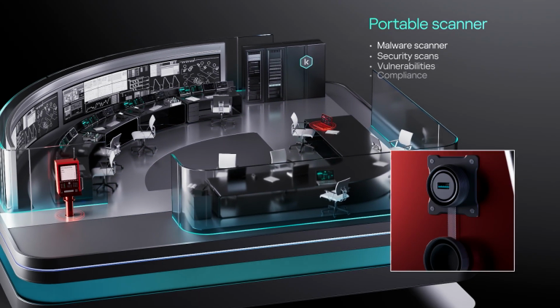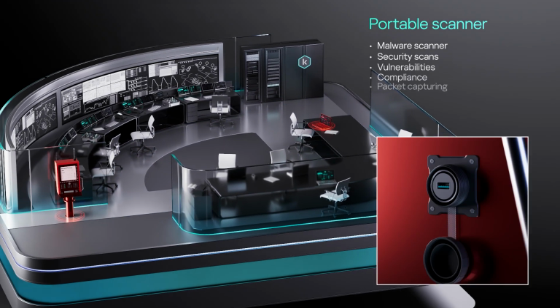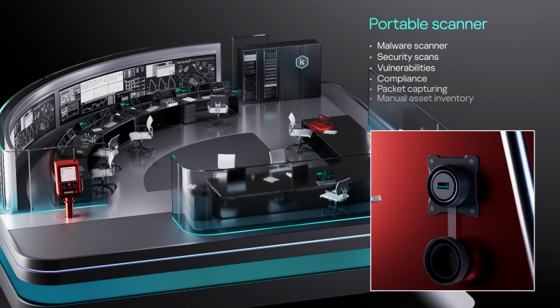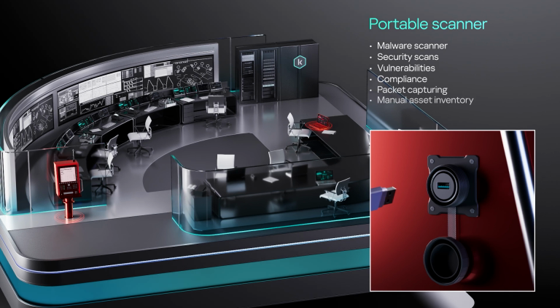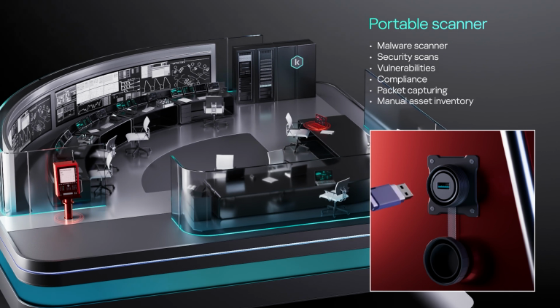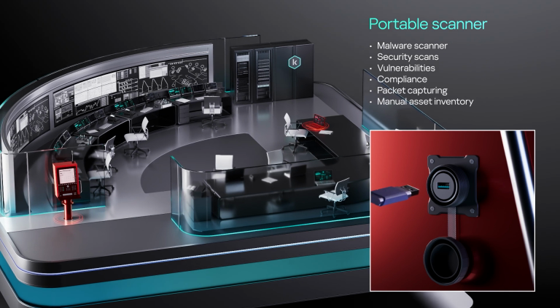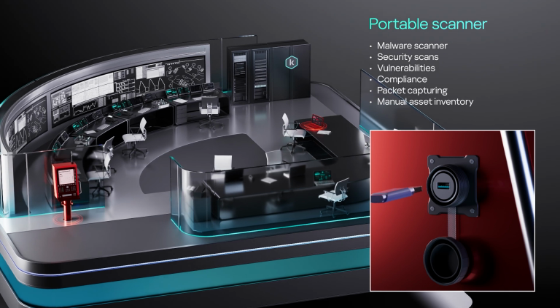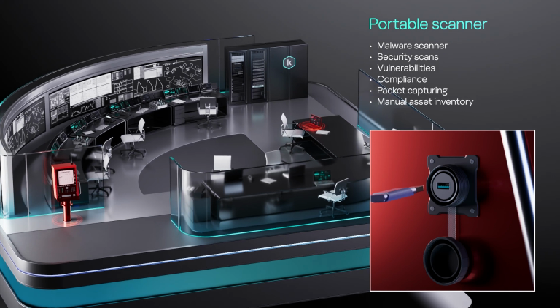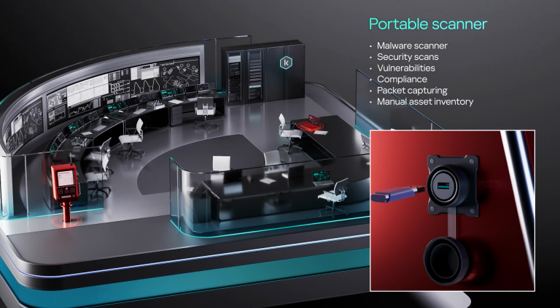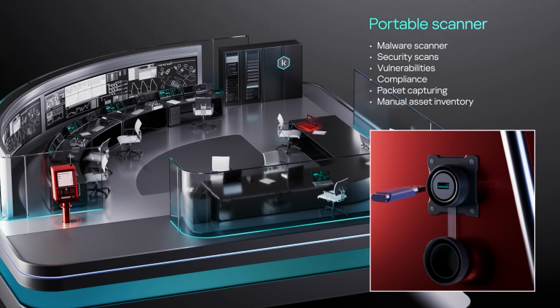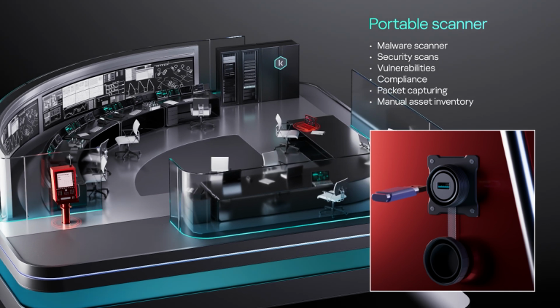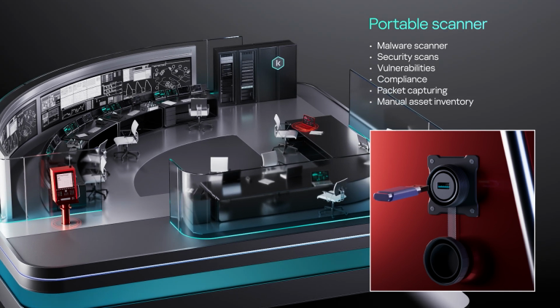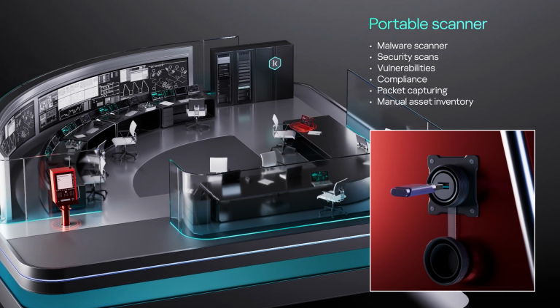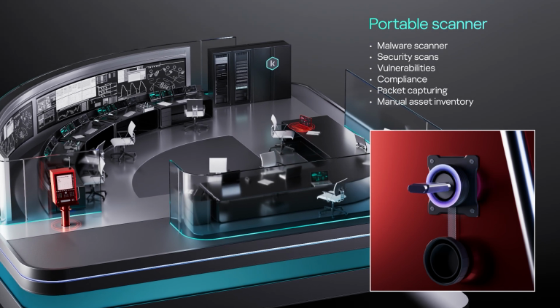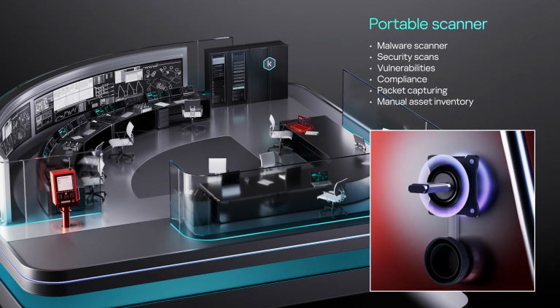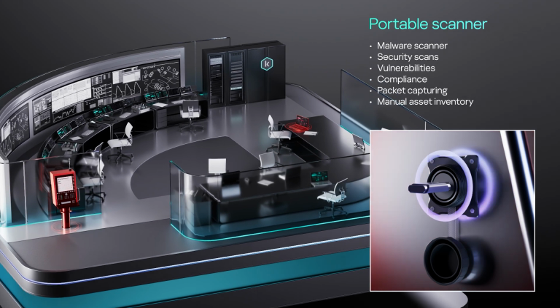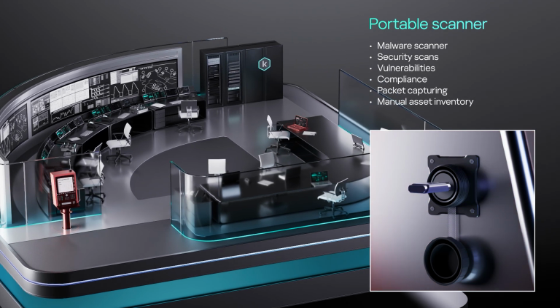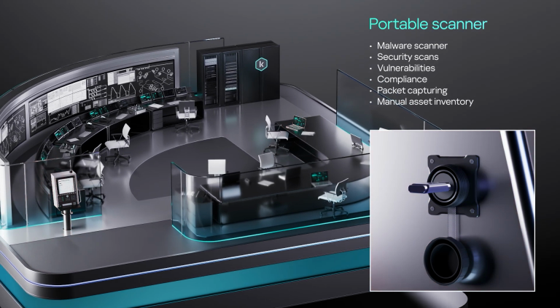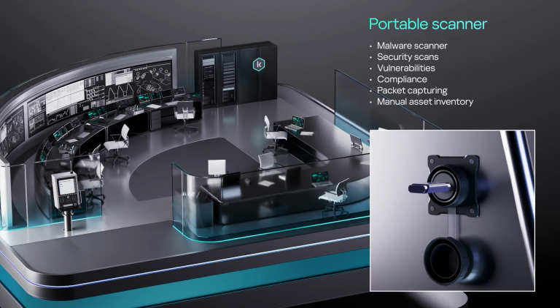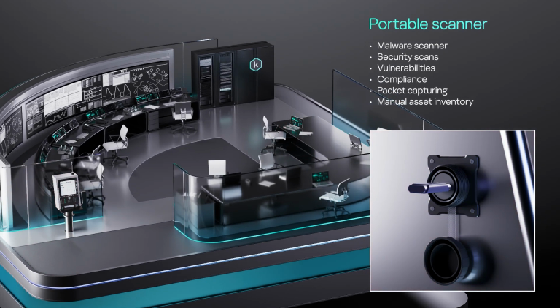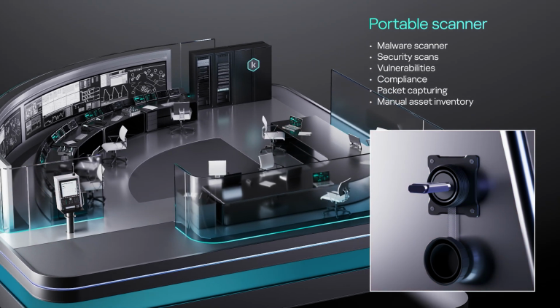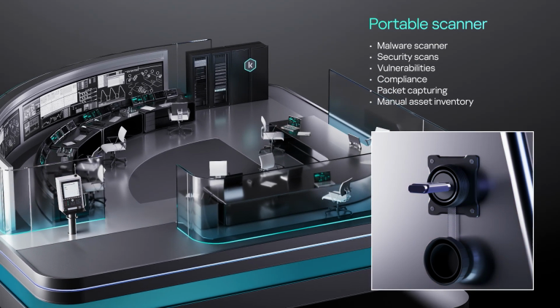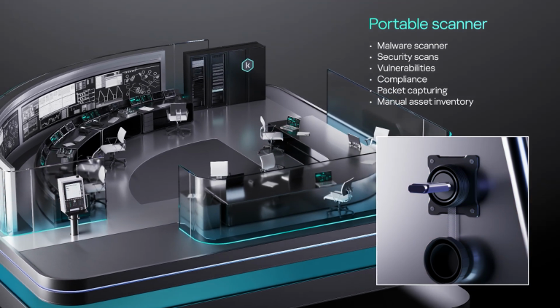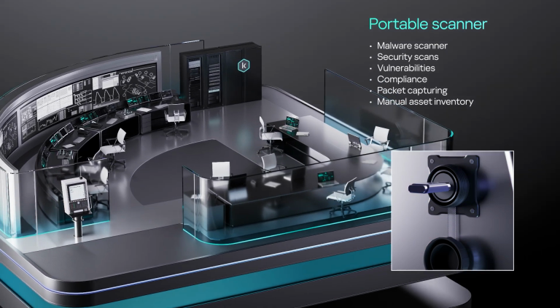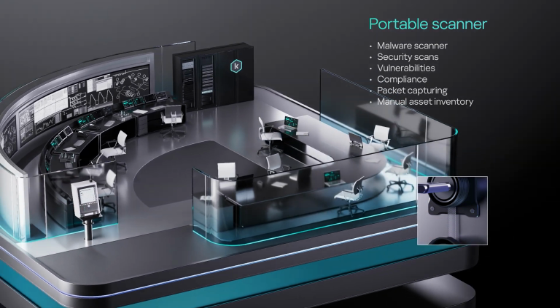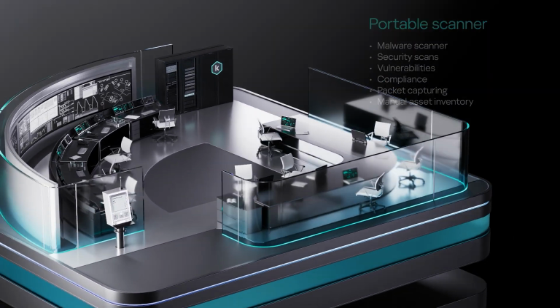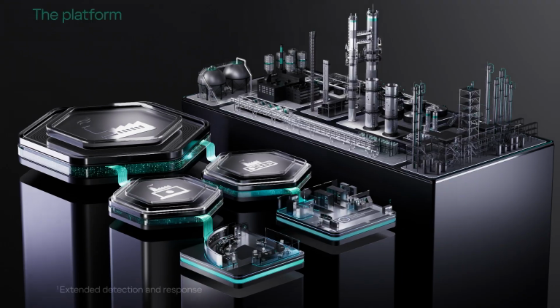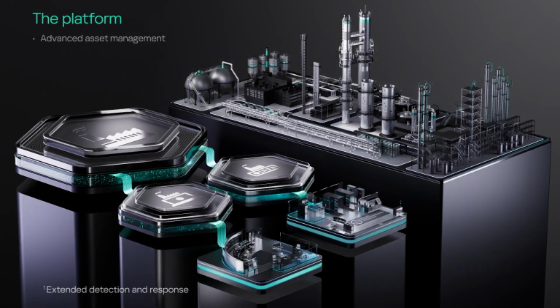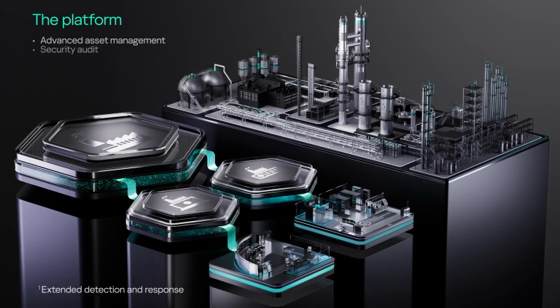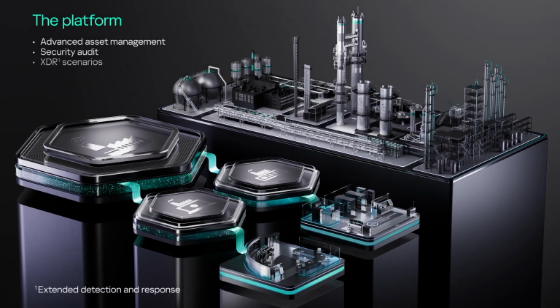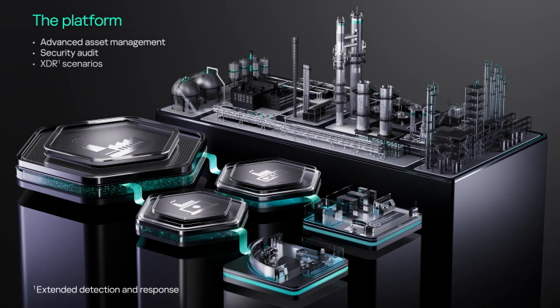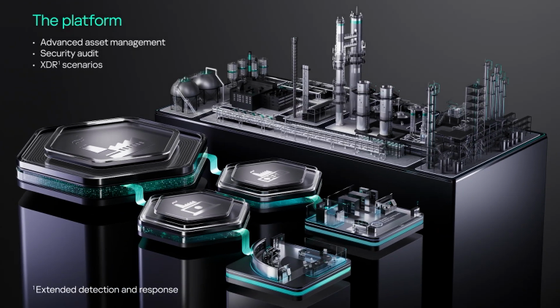The portable version secures isolated systems with threat scans, detailed inventory, and traffic sampling.